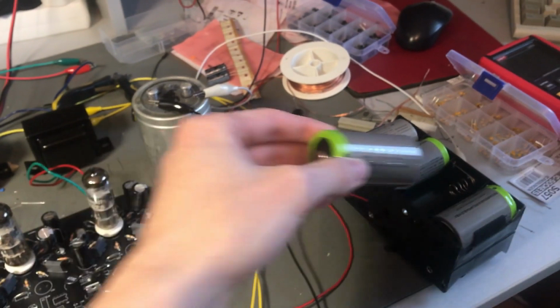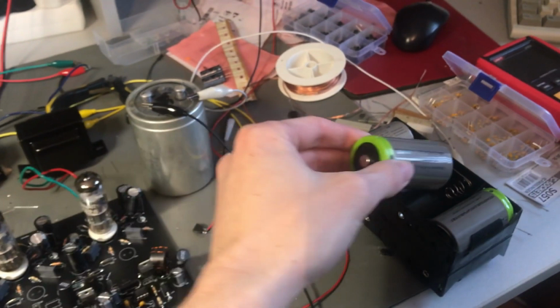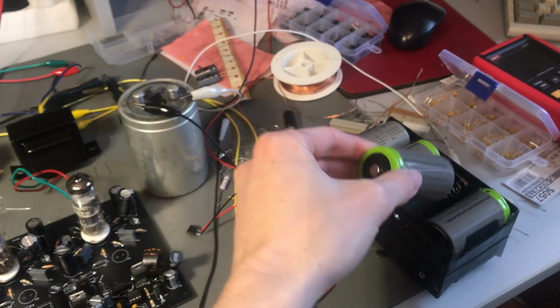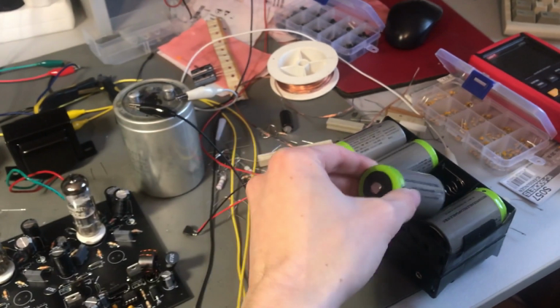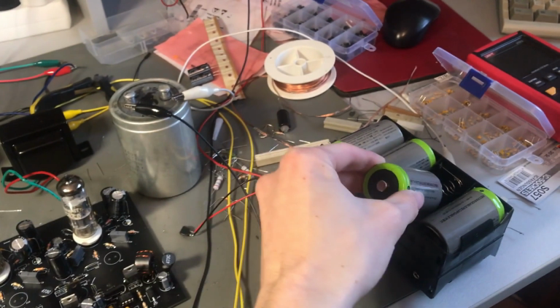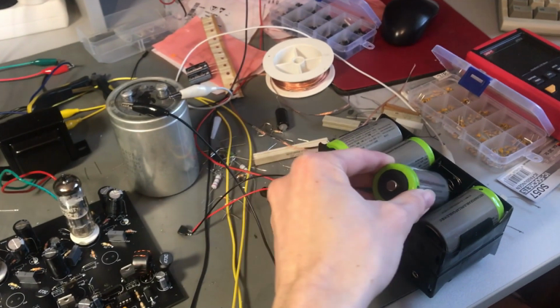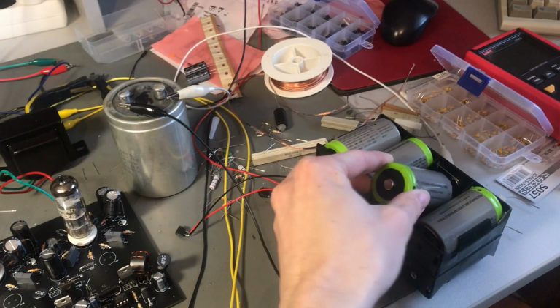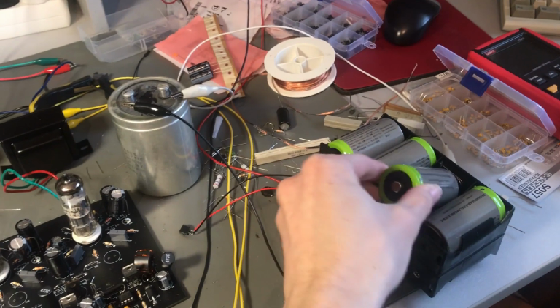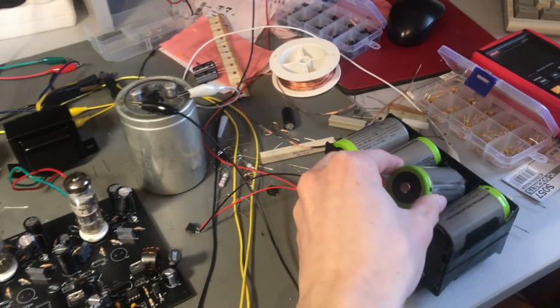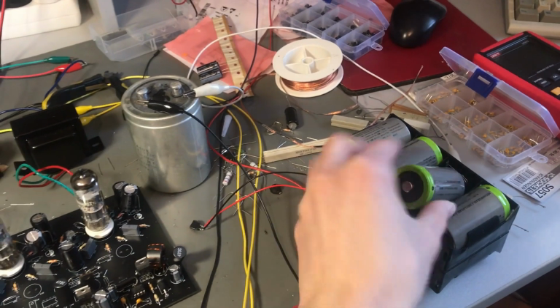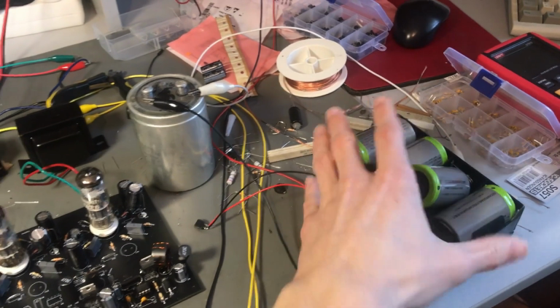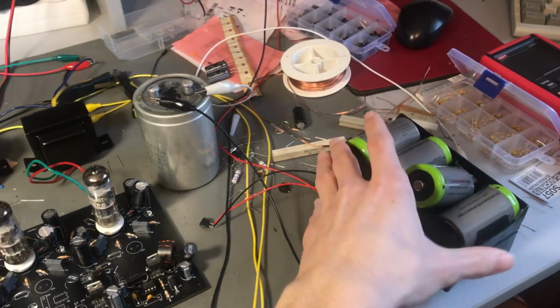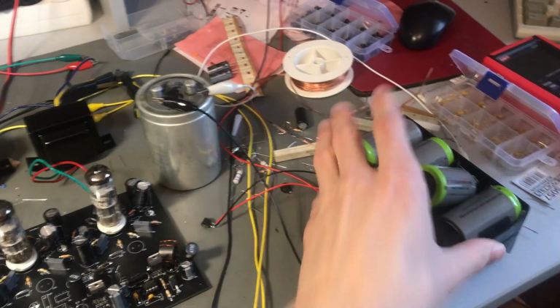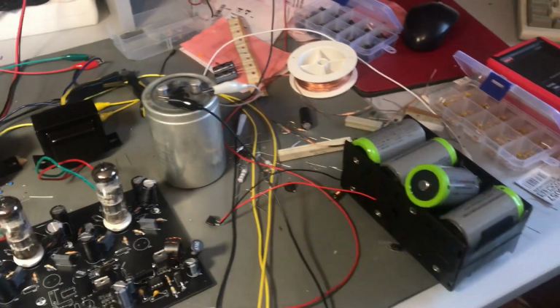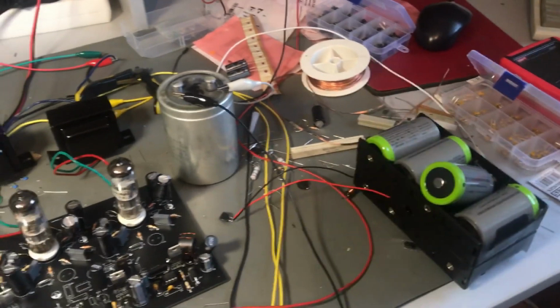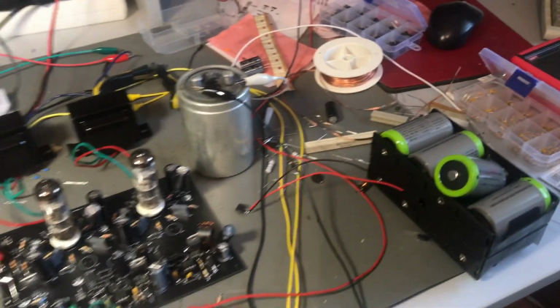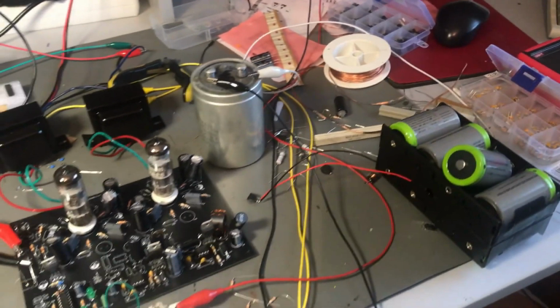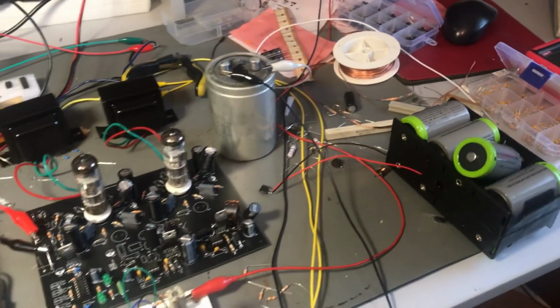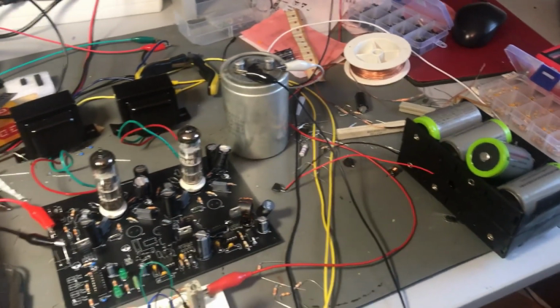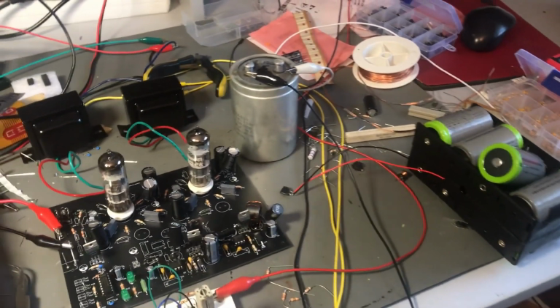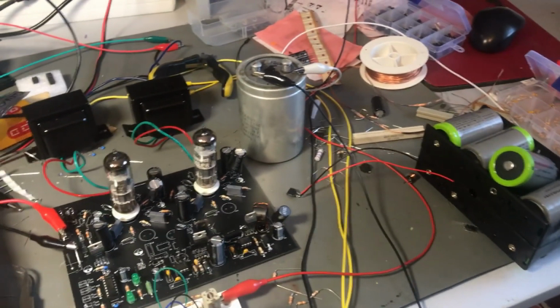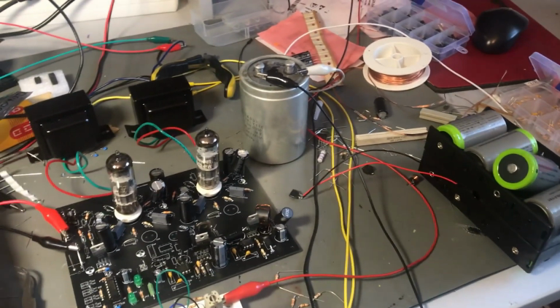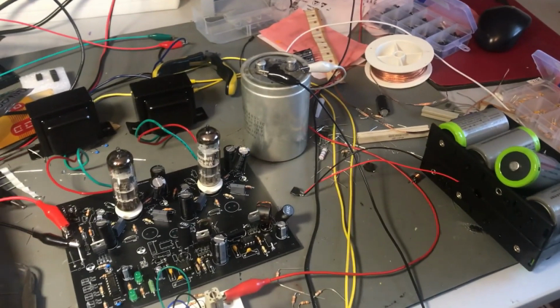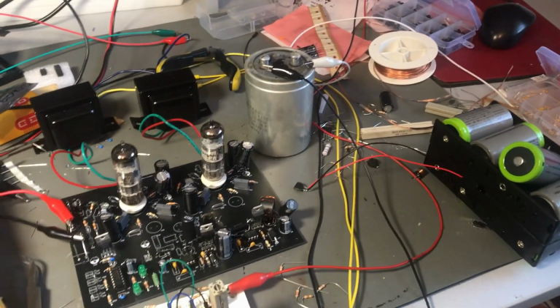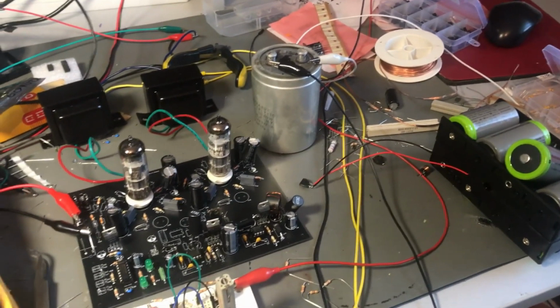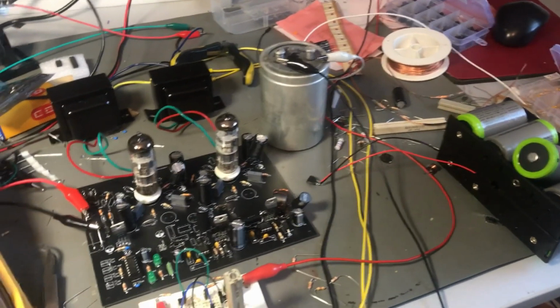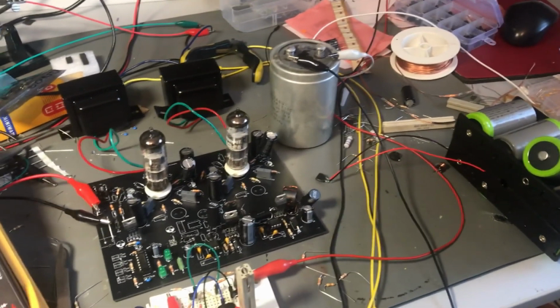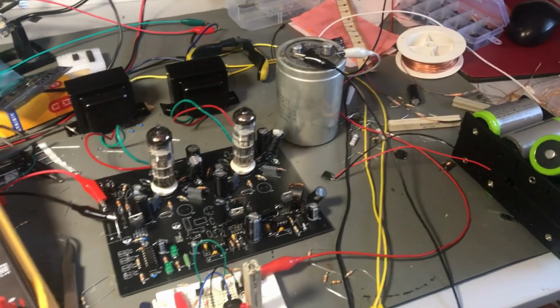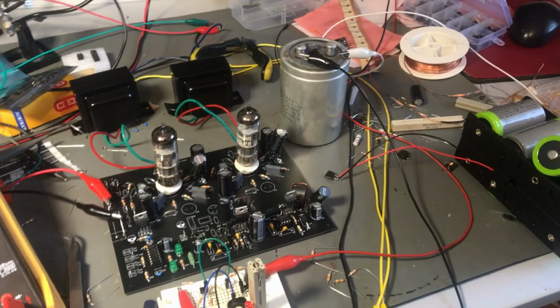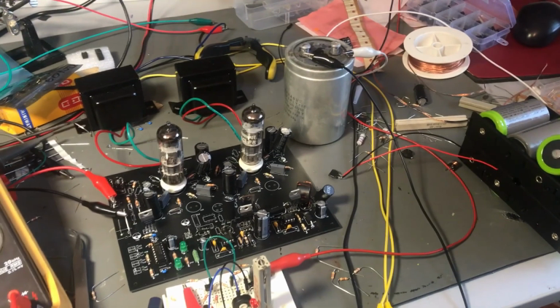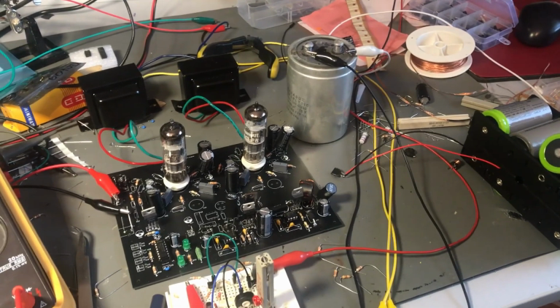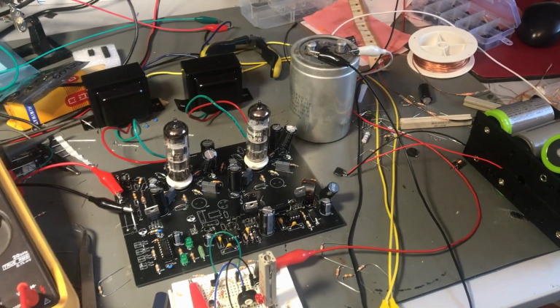I have a project for which I need batteries and I needed this circuit, so I will share it with you.